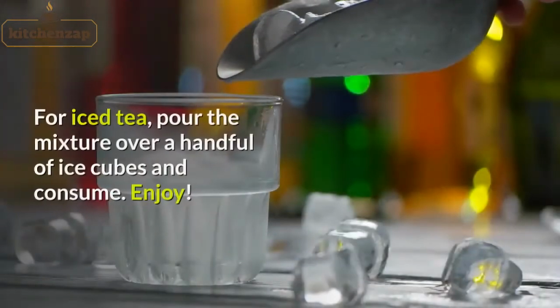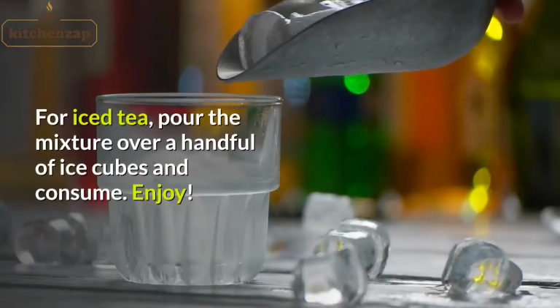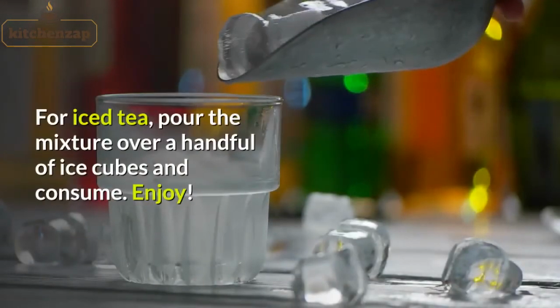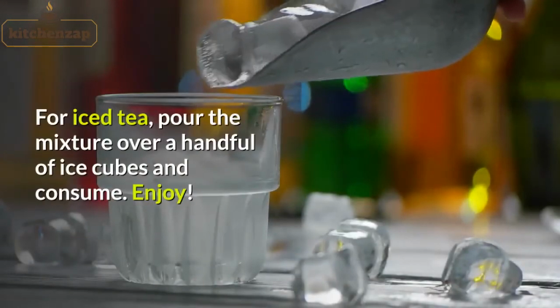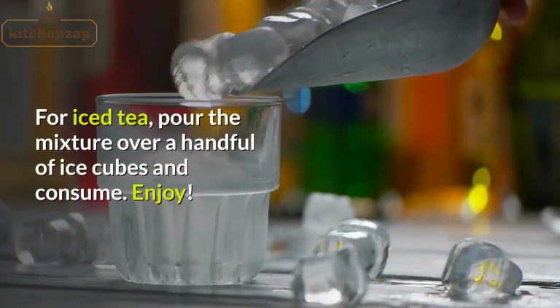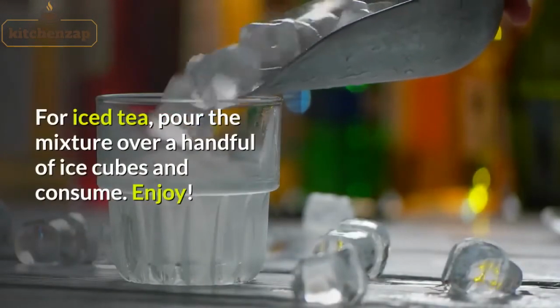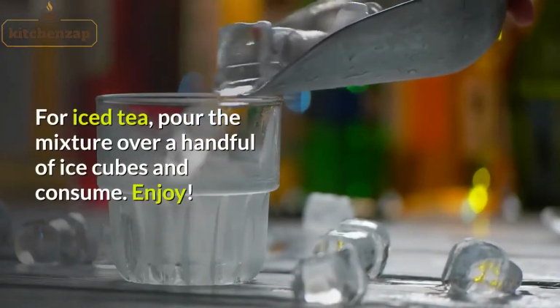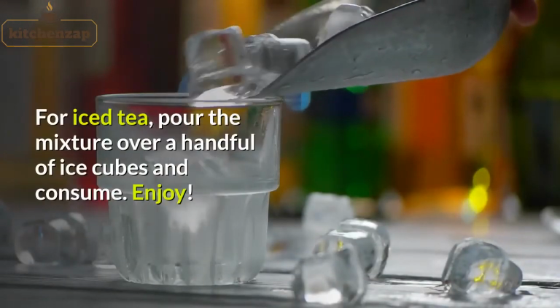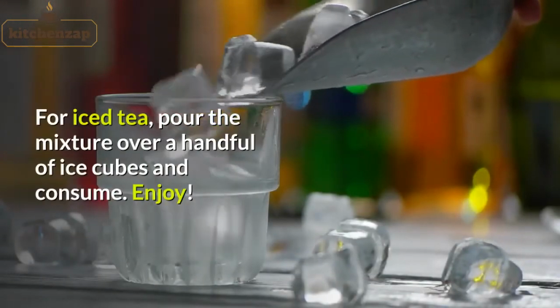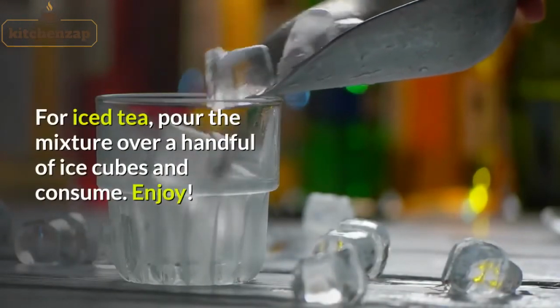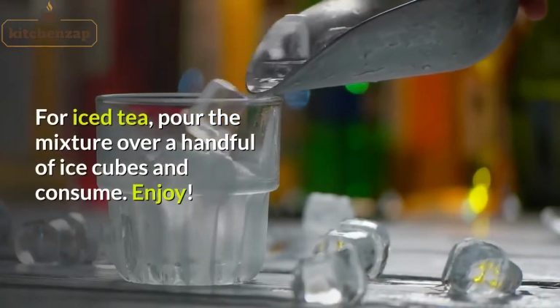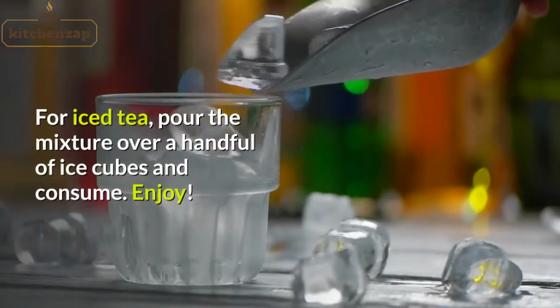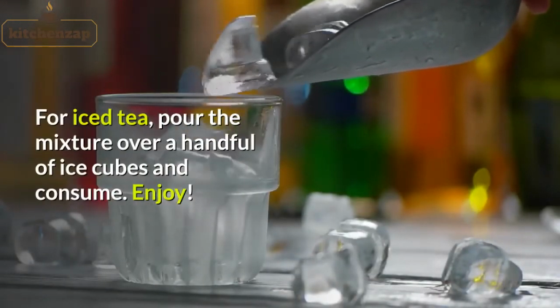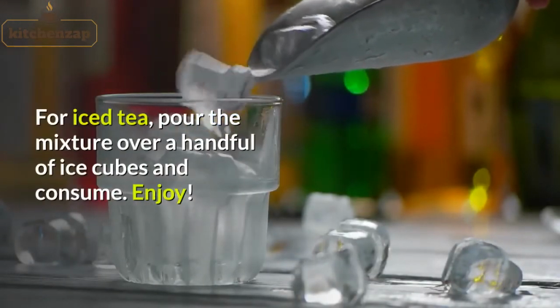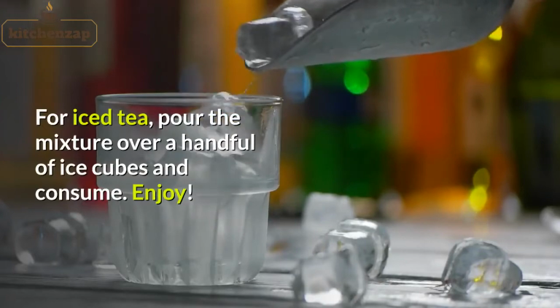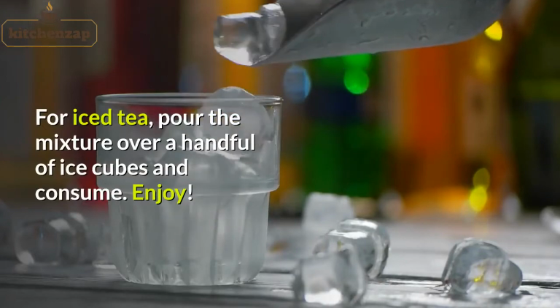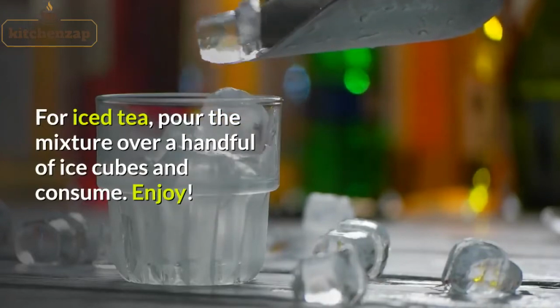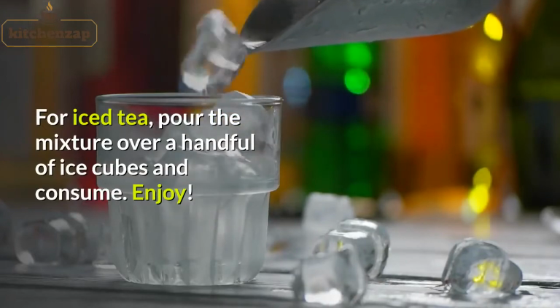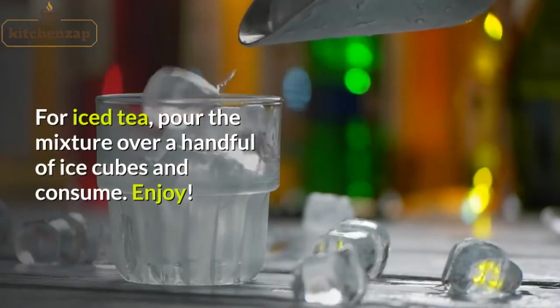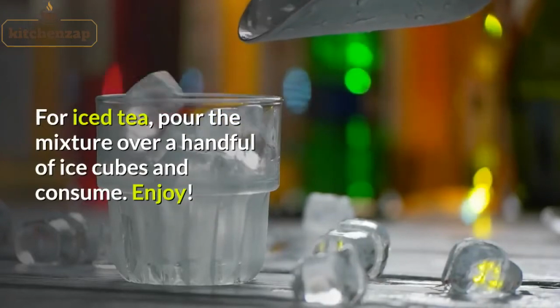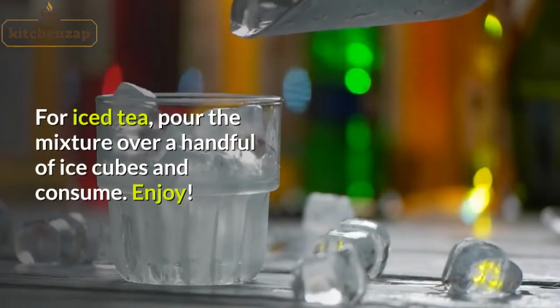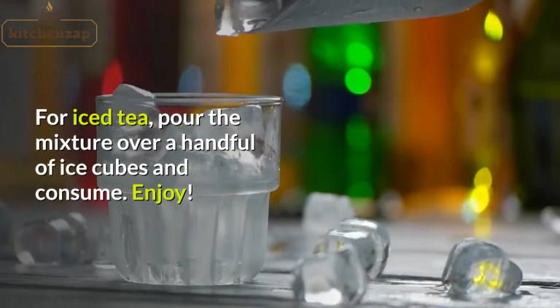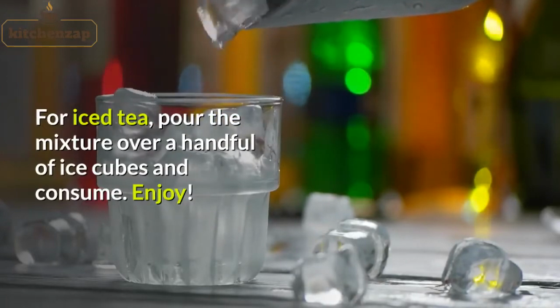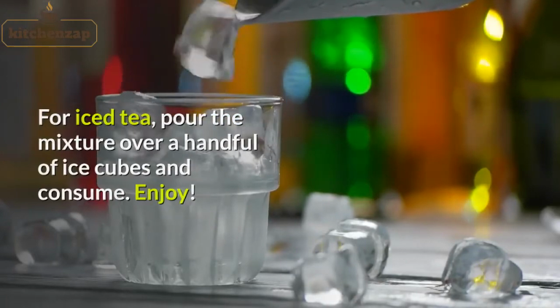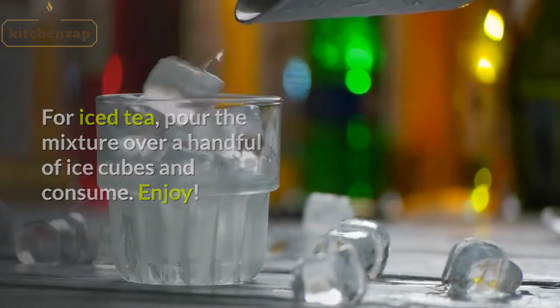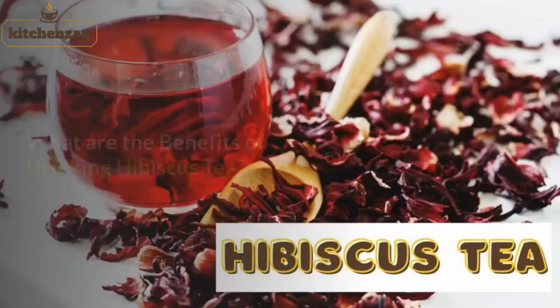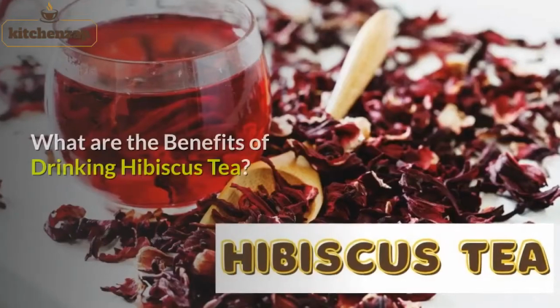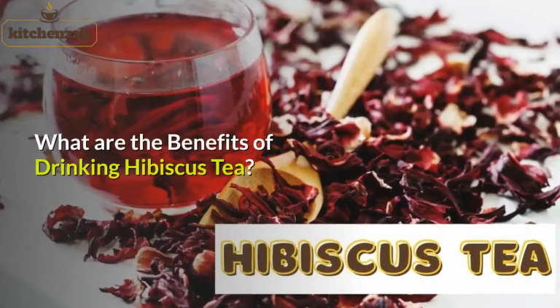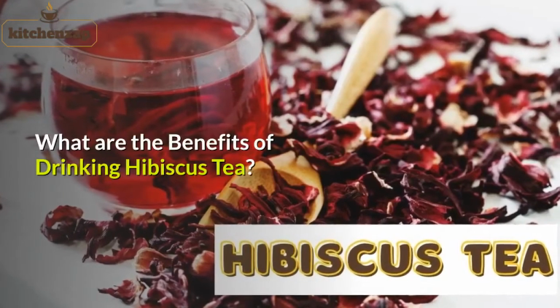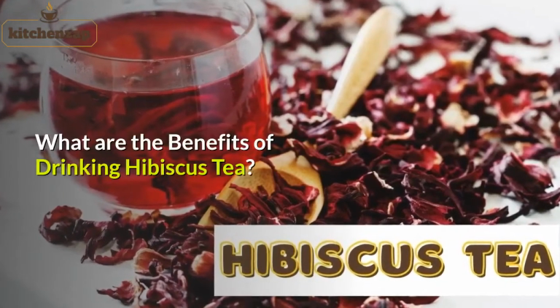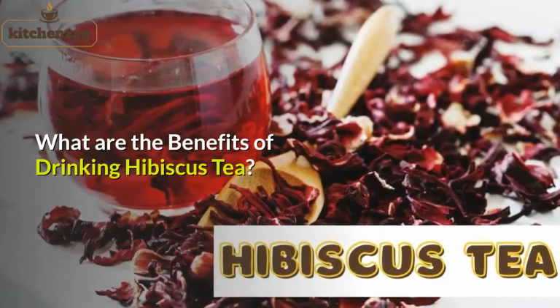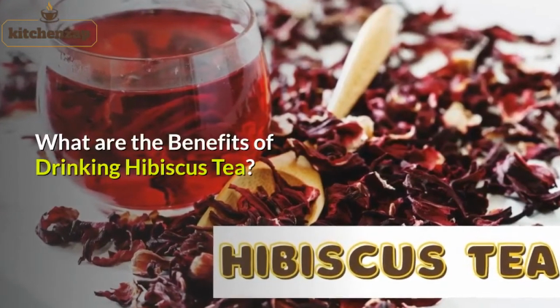For iced tea, pour the mixture over a handful of ice cubes and consume. Enjoy!